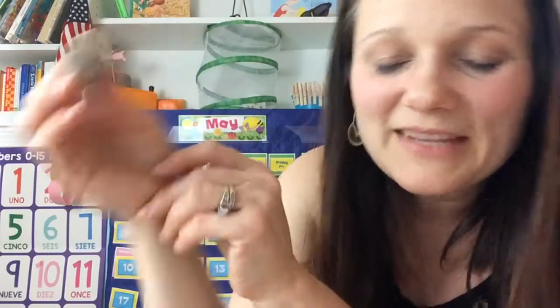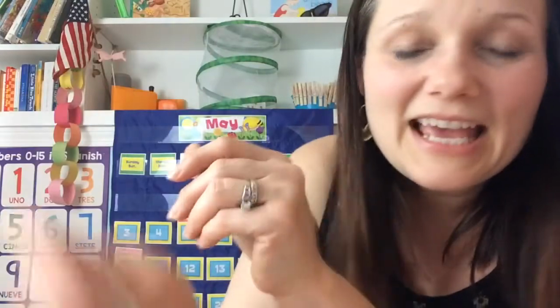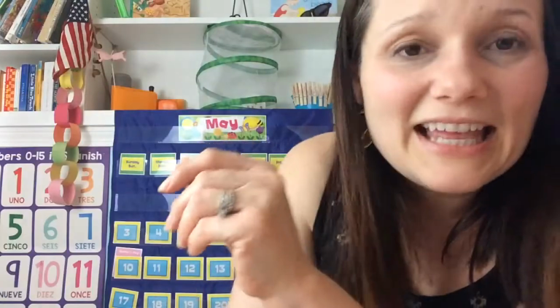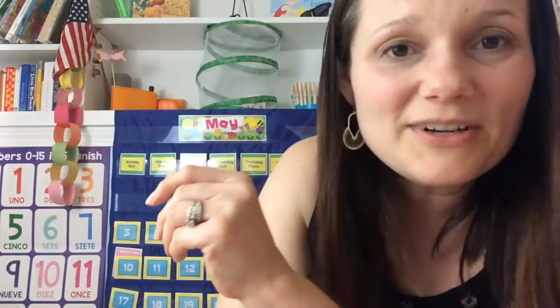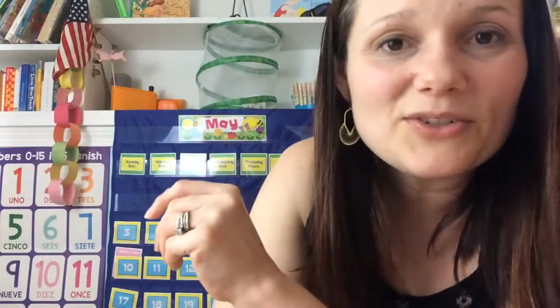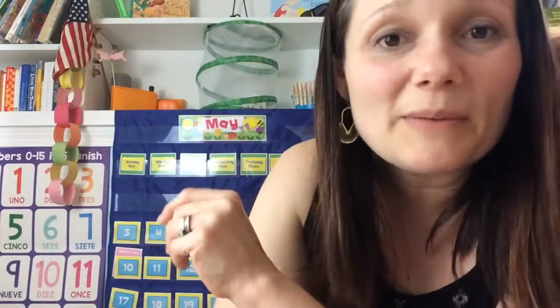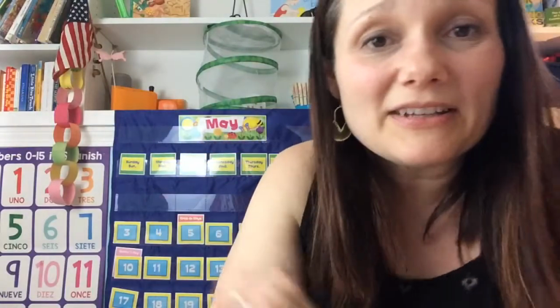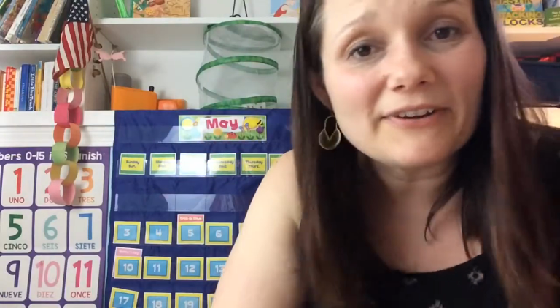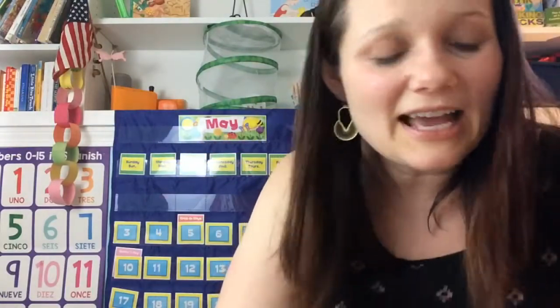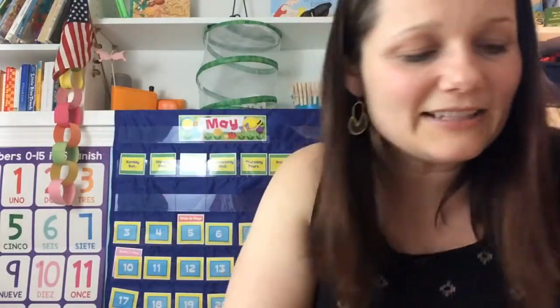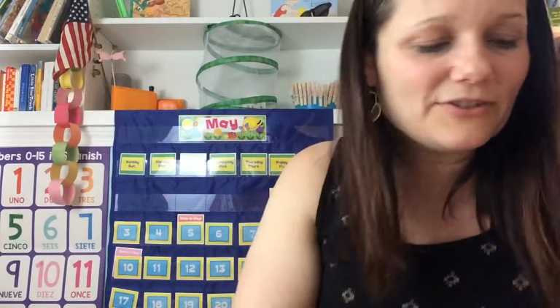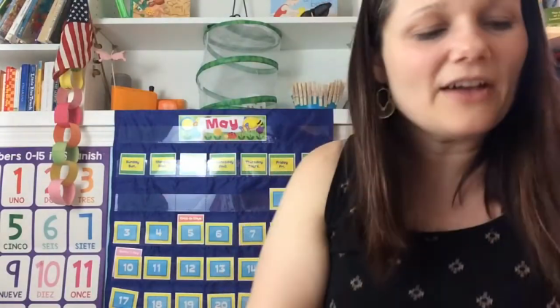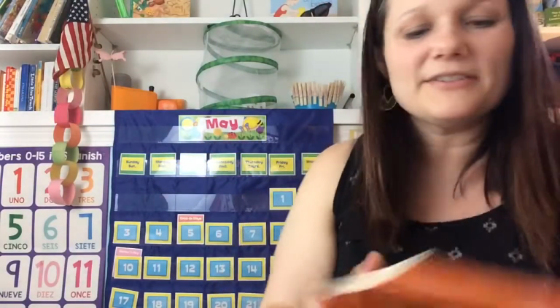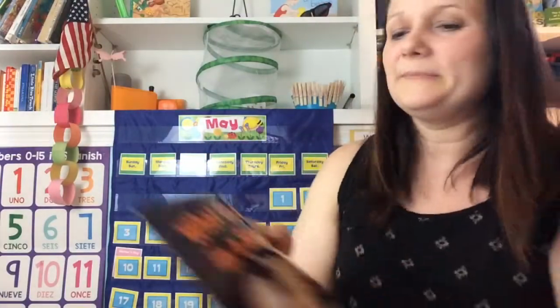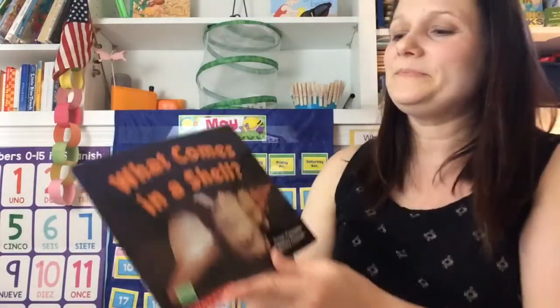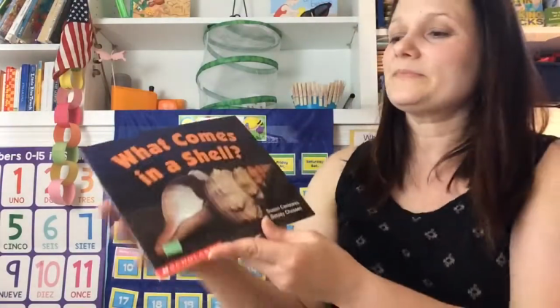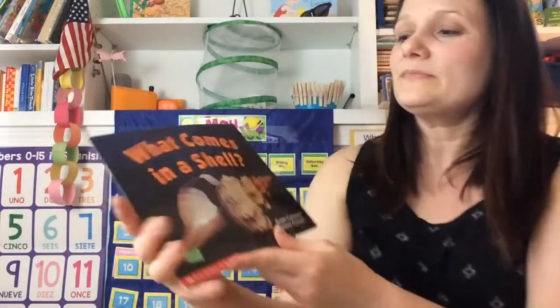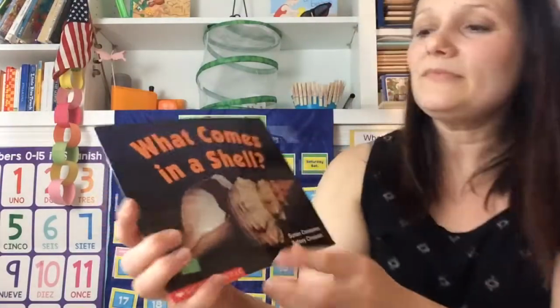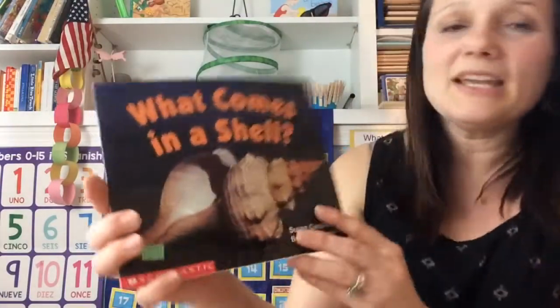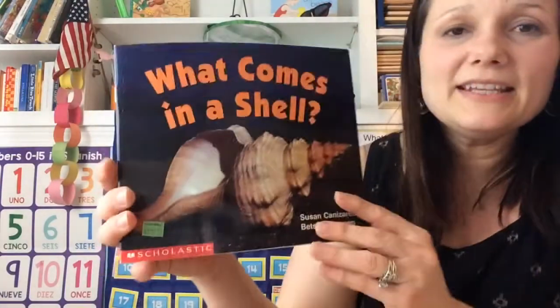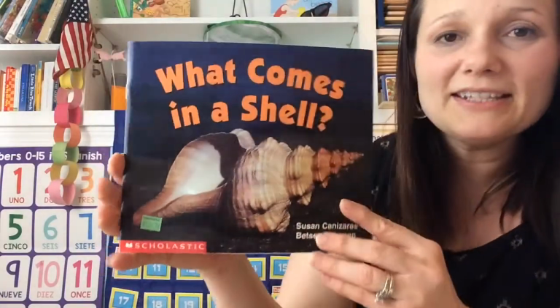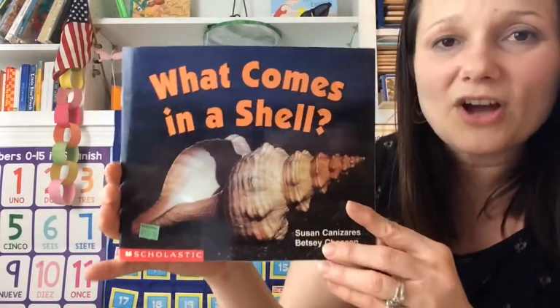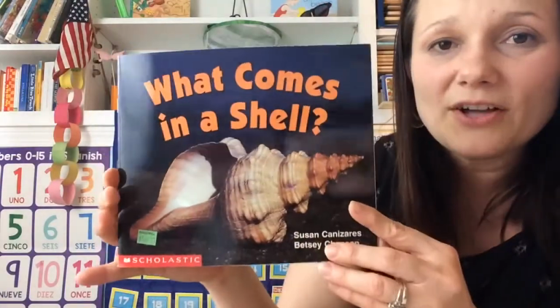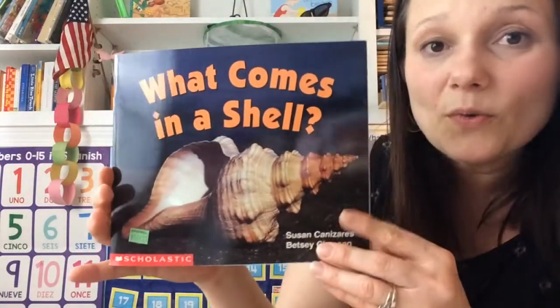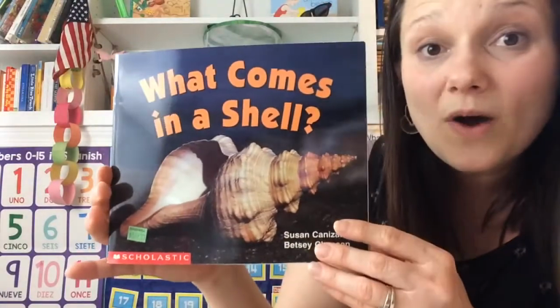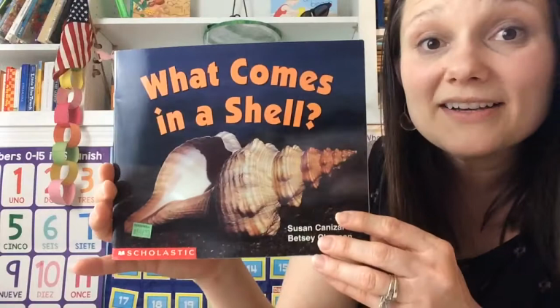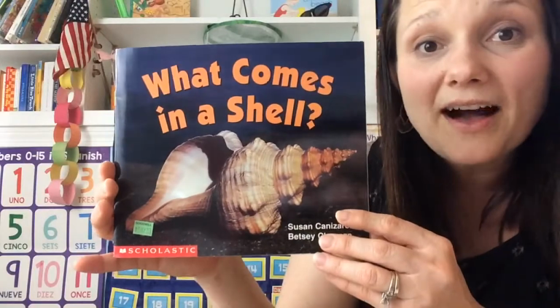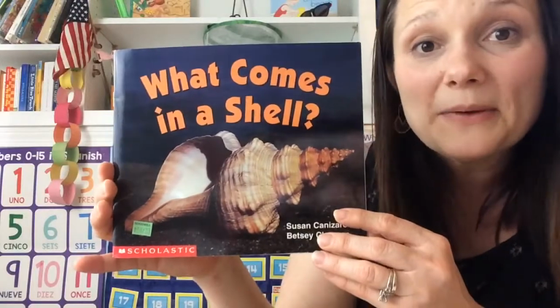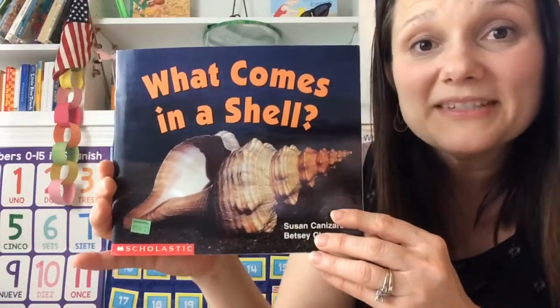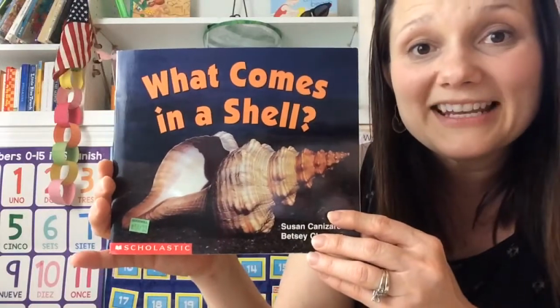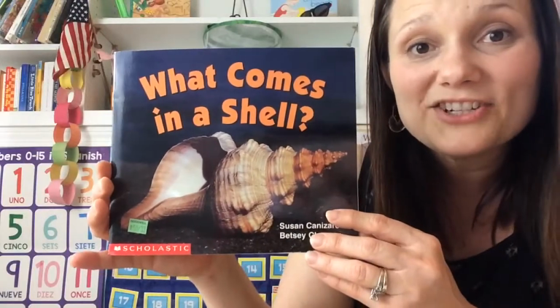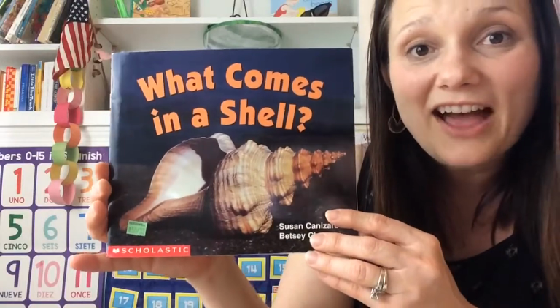Let's read a story about different kinds of shells. This is called "What Comes in a Shell?"